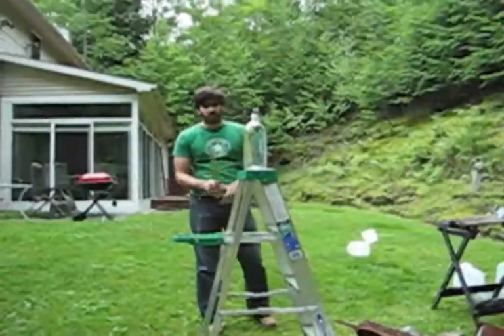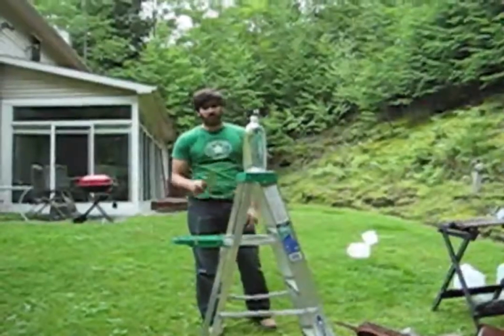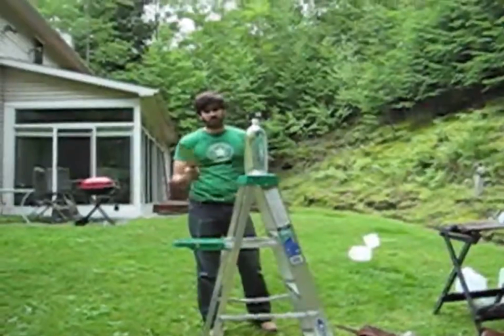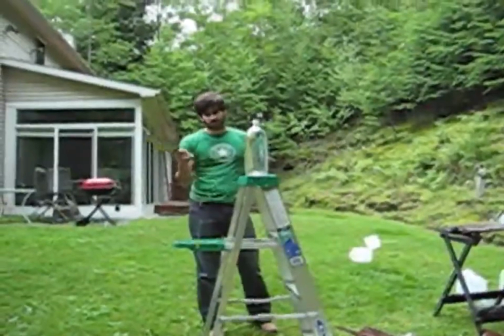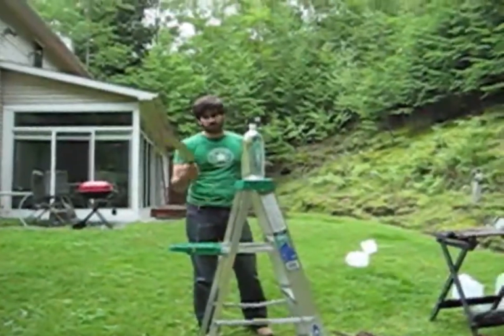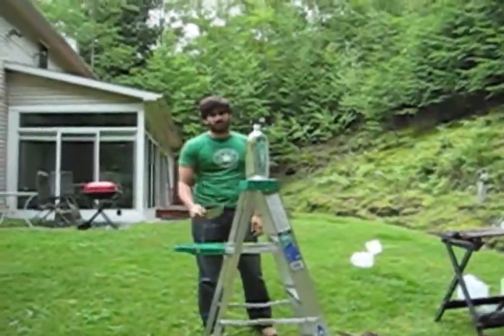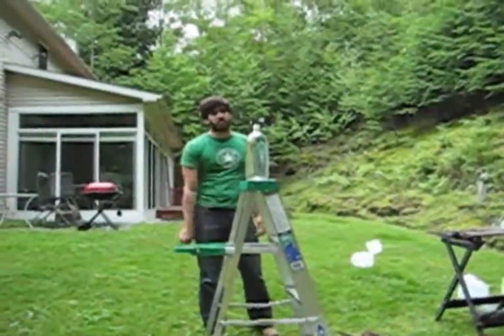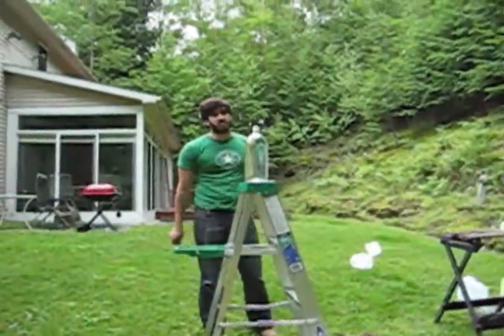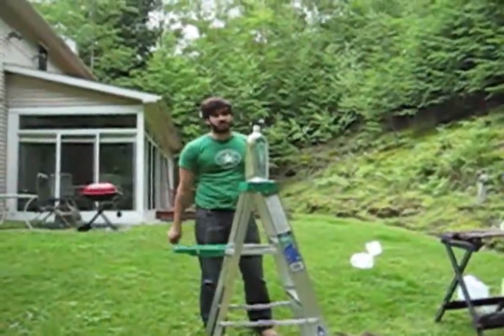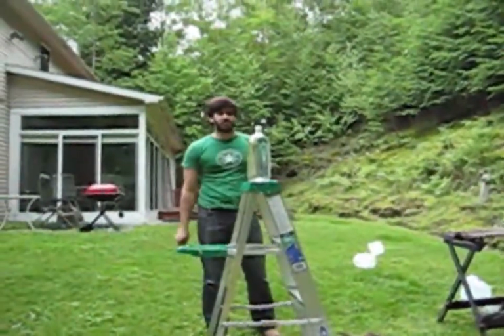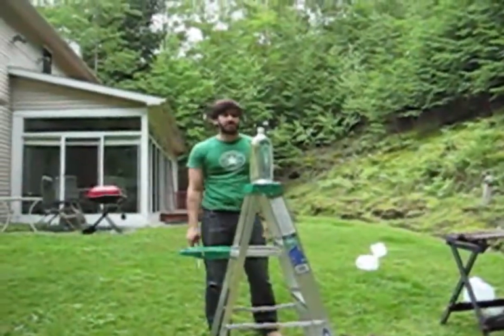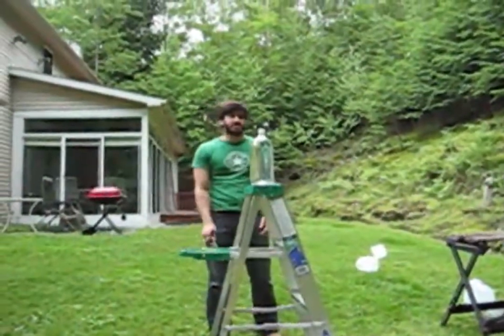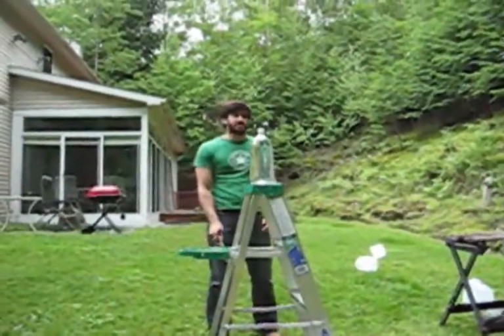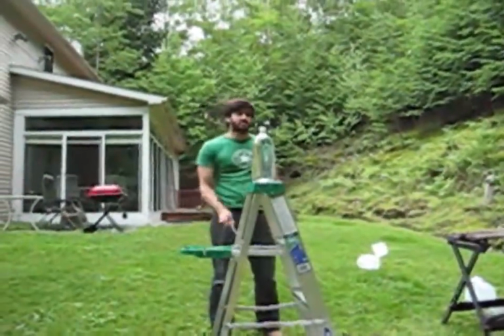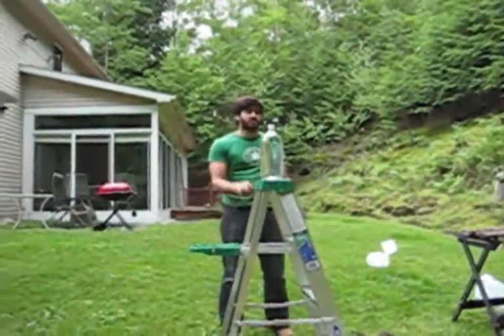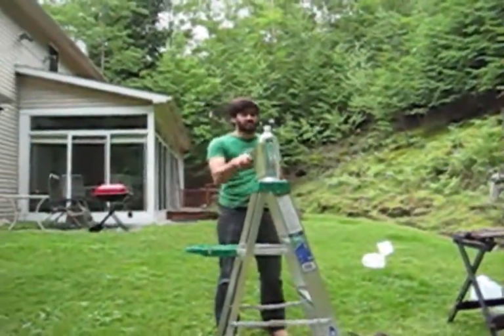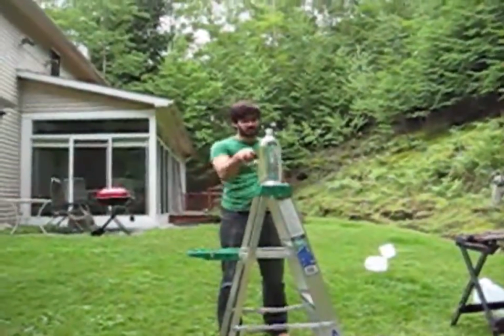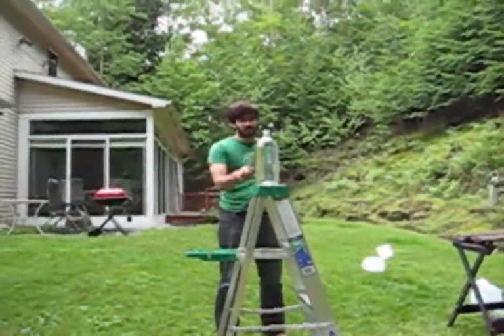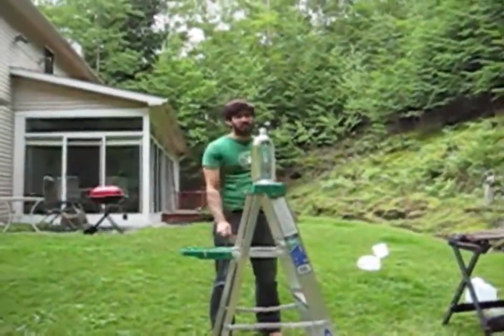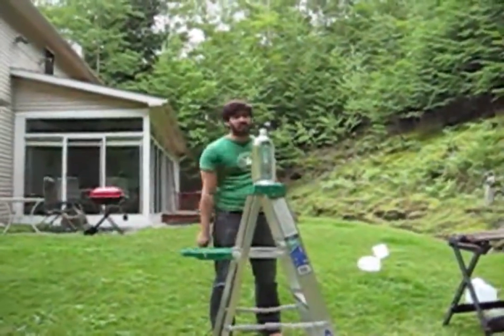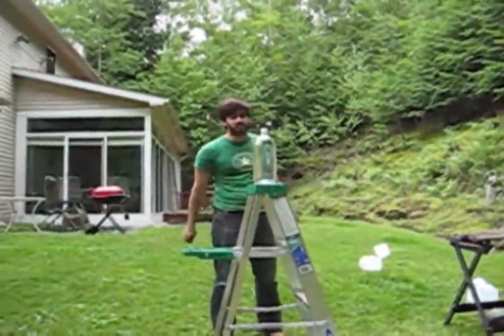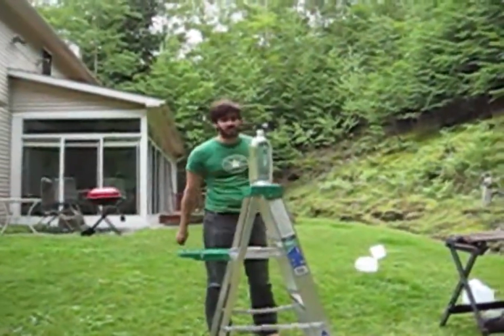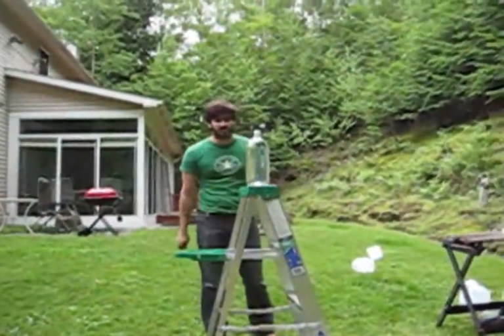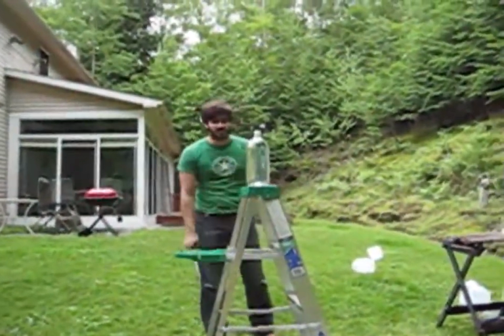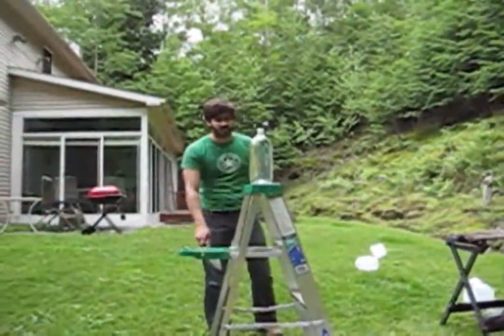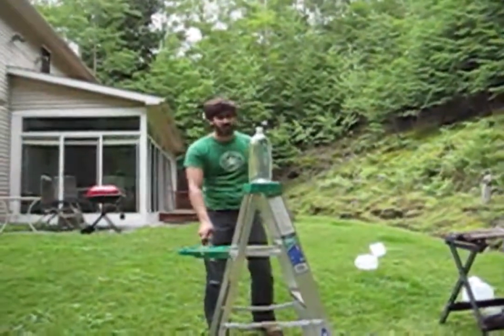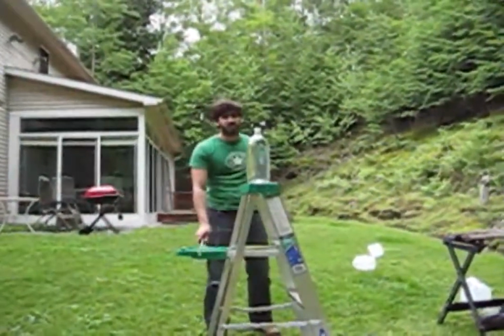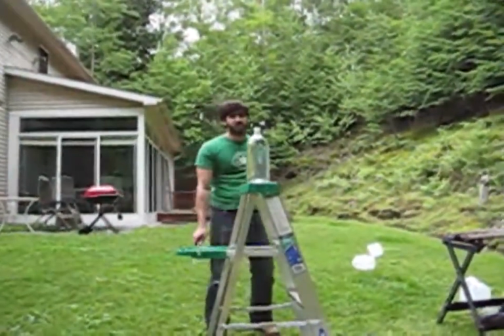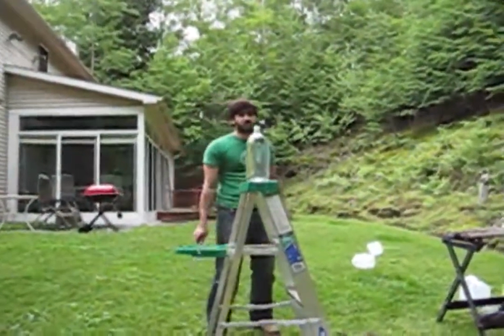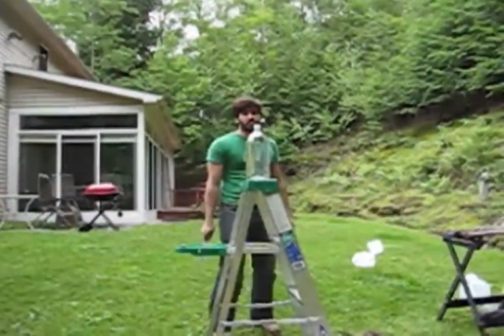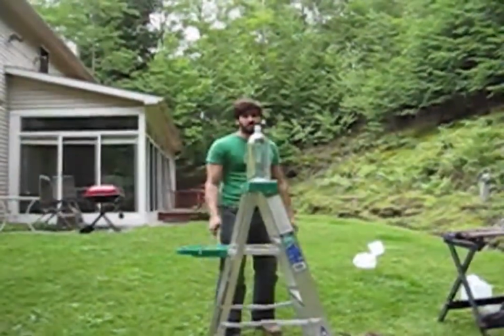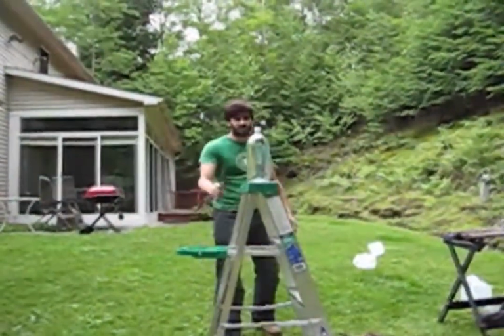Alright, so the milk cartons are really easy. Let's move on to a slightly harder target — a 2-liter water bottle.